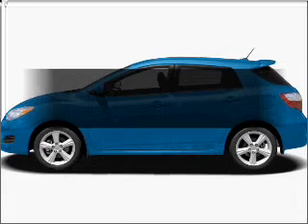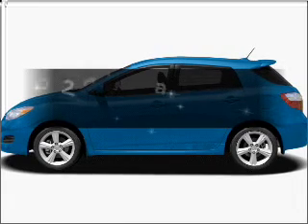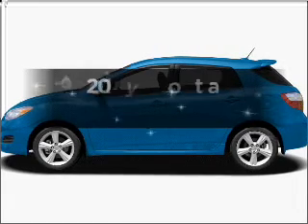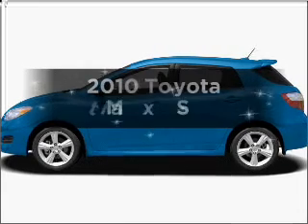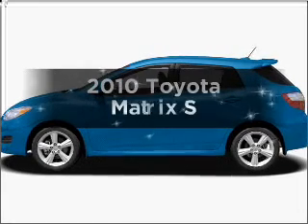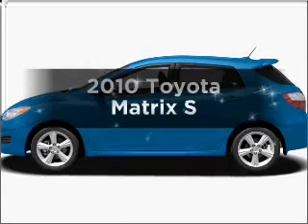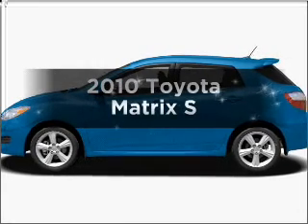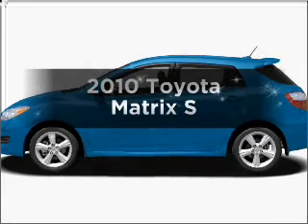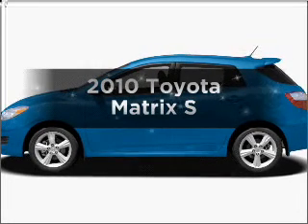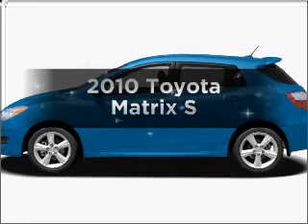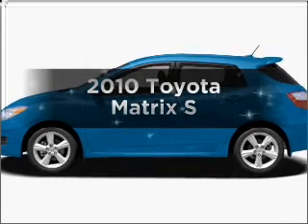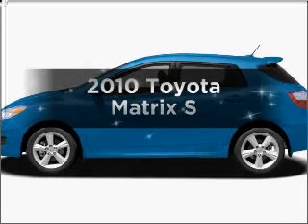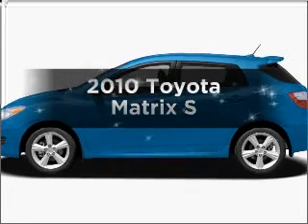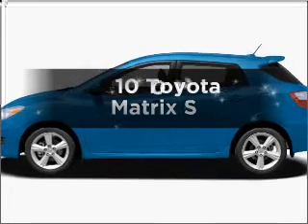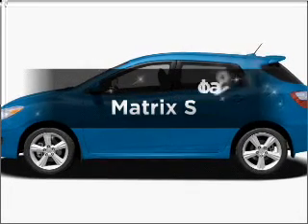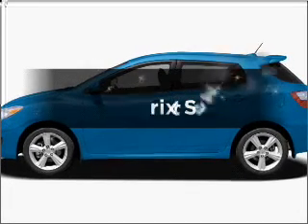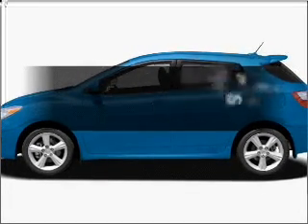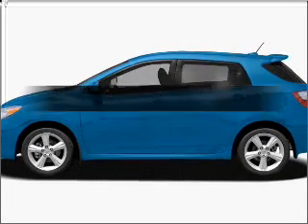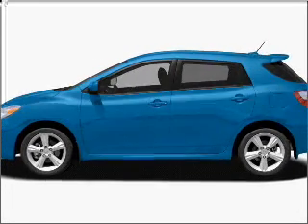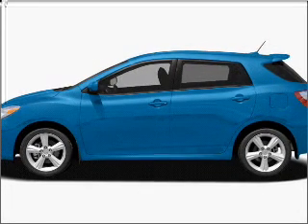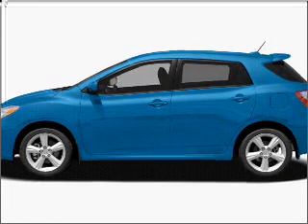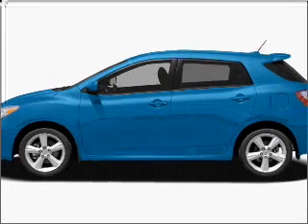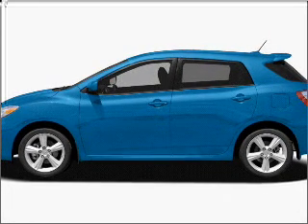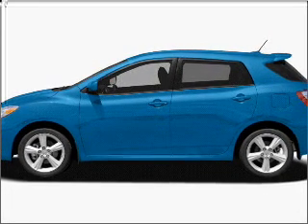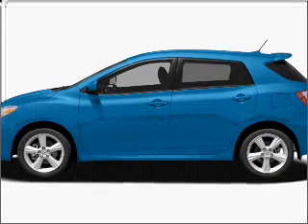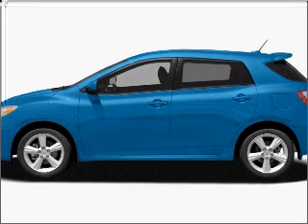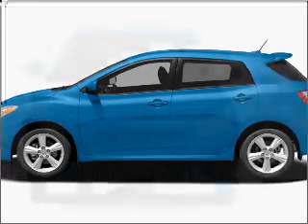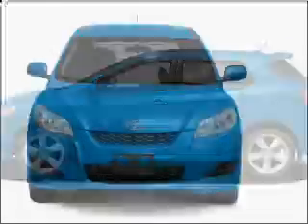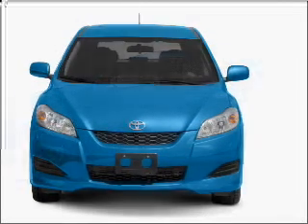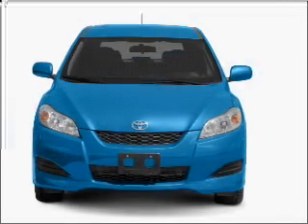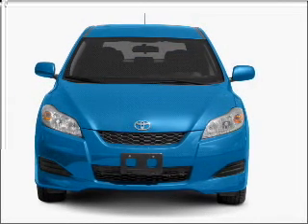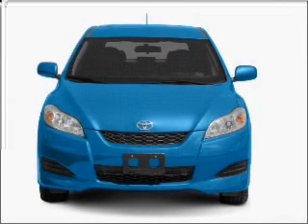Introducing the 2010 Toyota Matrix. Everything you need under one roof with this great vehicle.